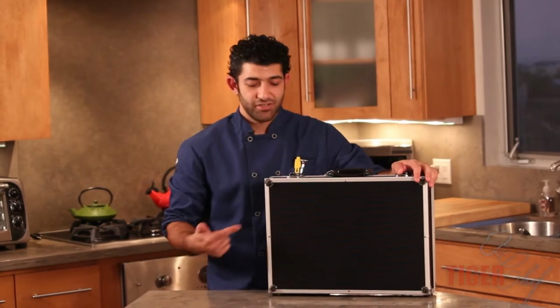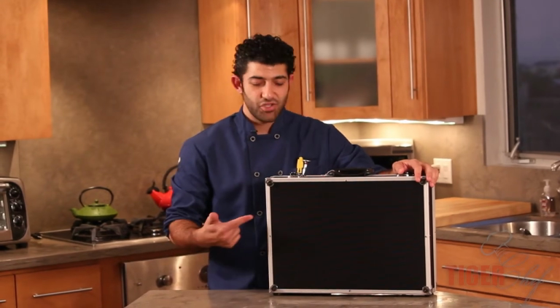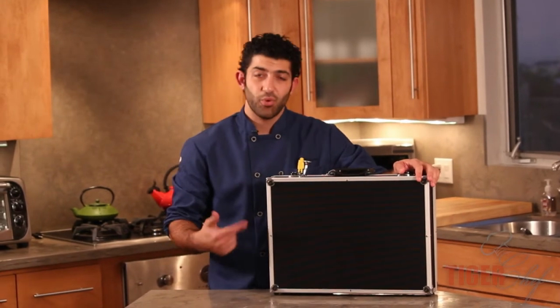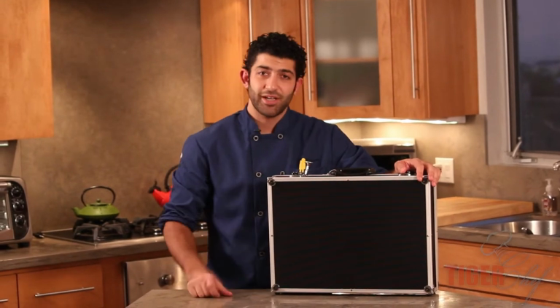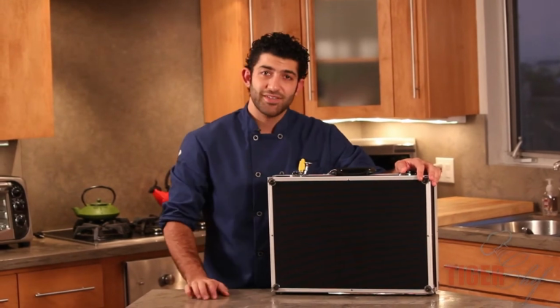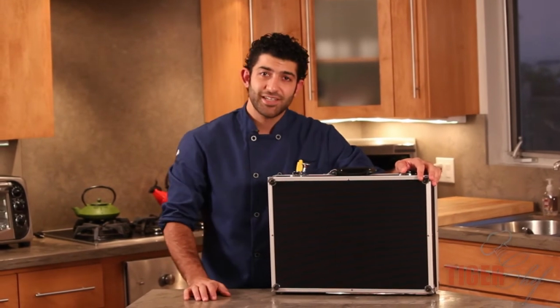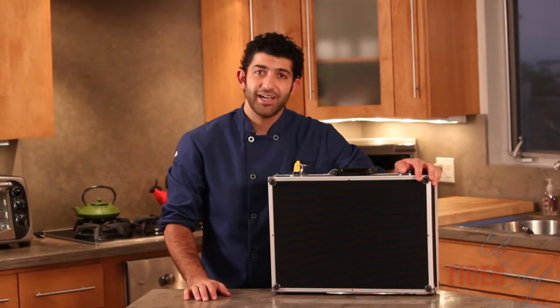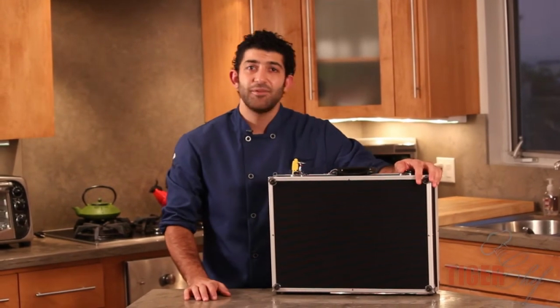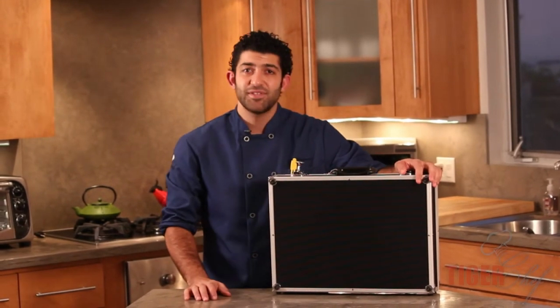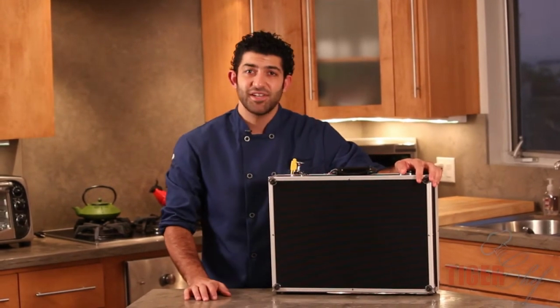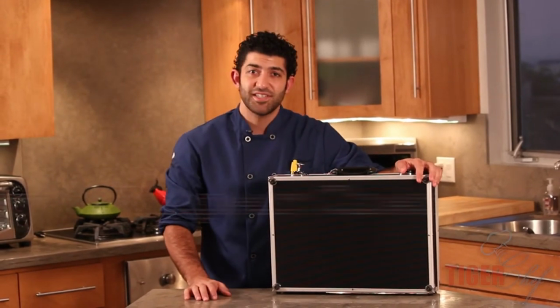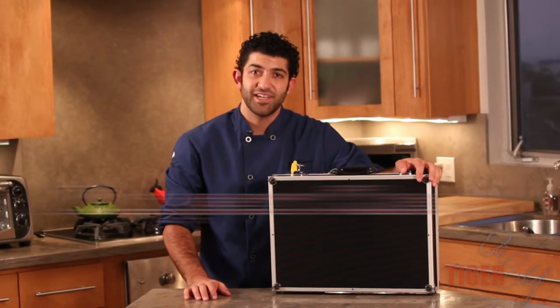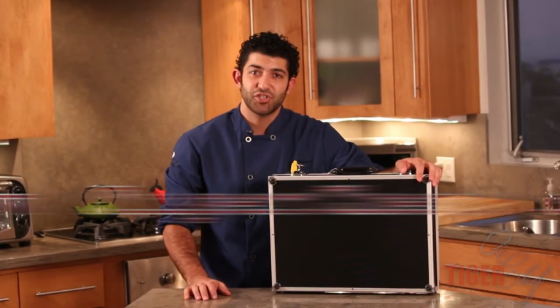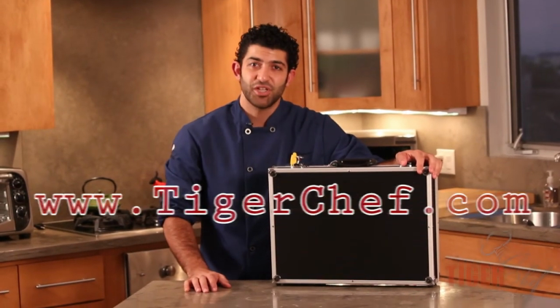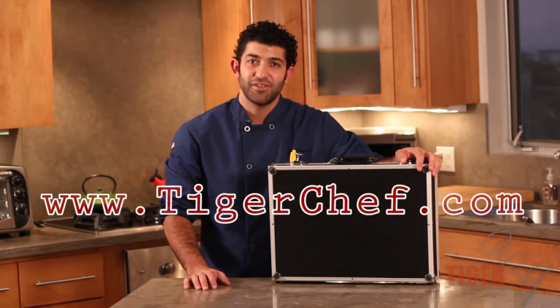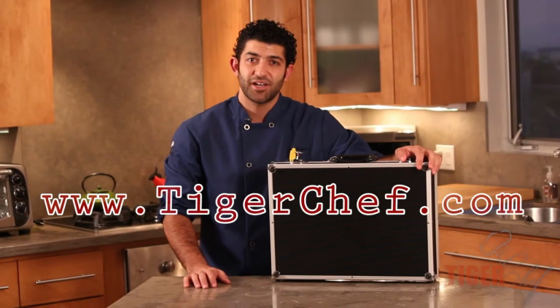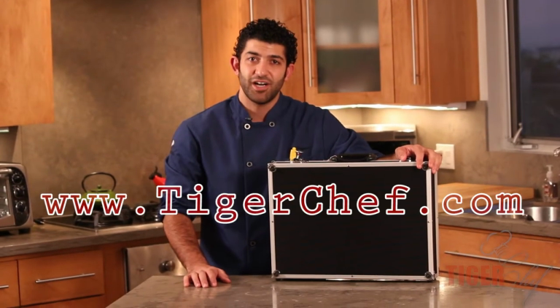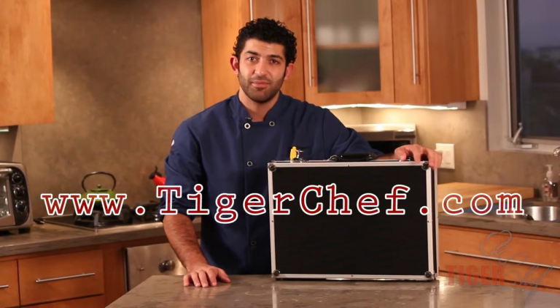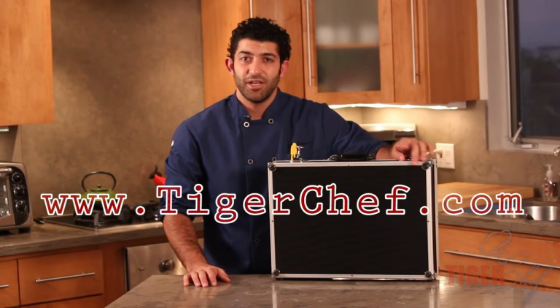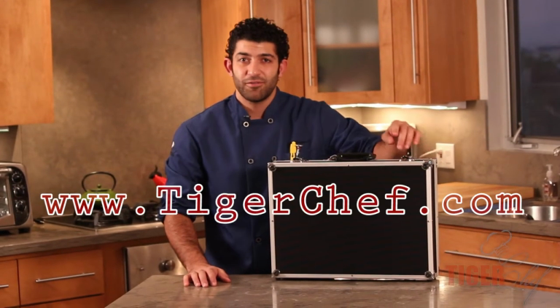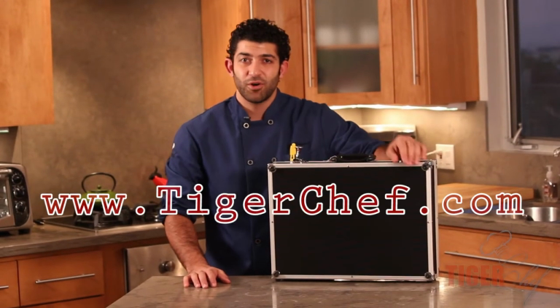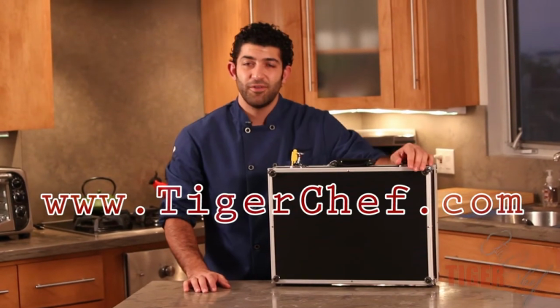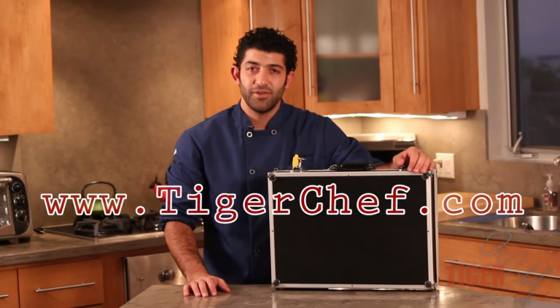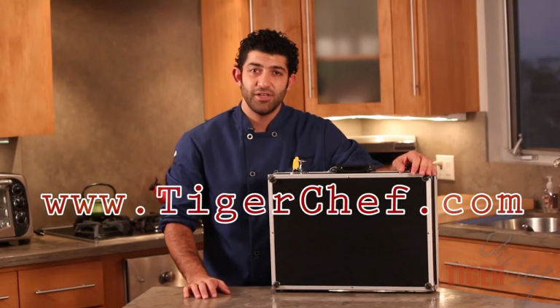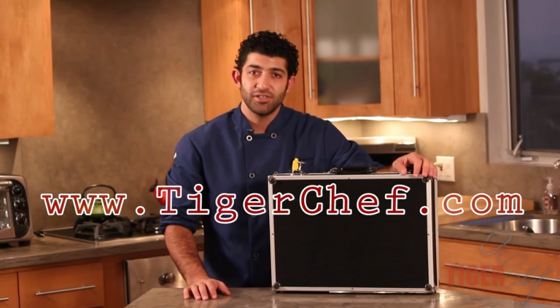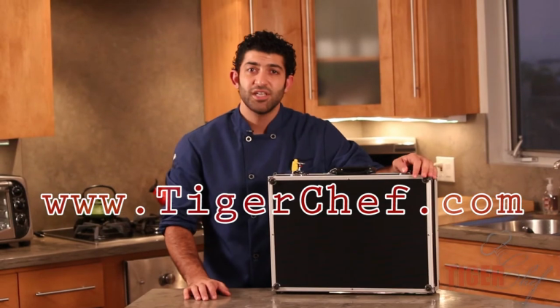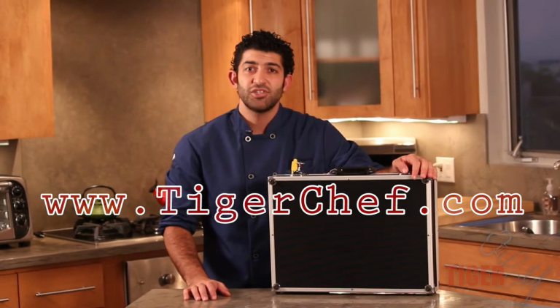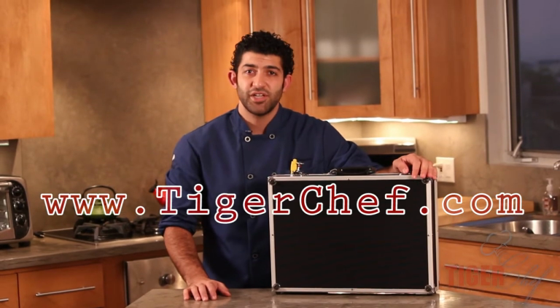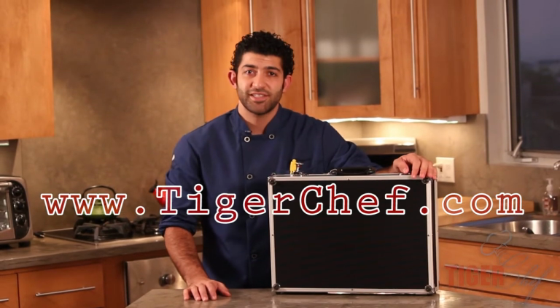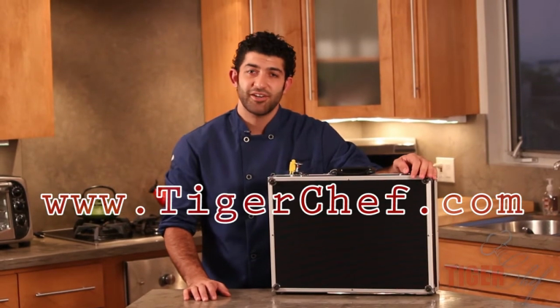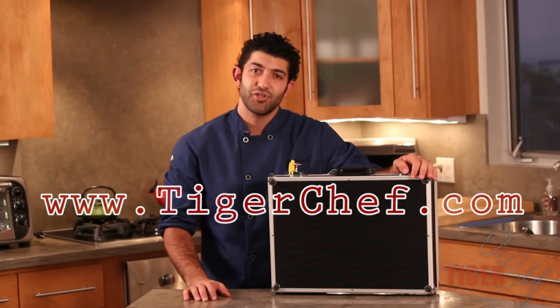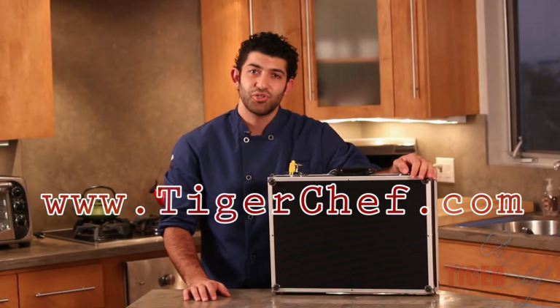You want to get this? Come visit us at tigerchef.com. For more fun videos, check us out on YouTube.